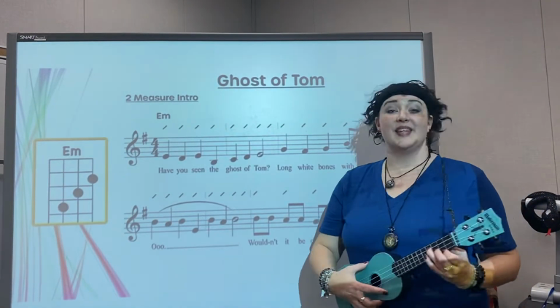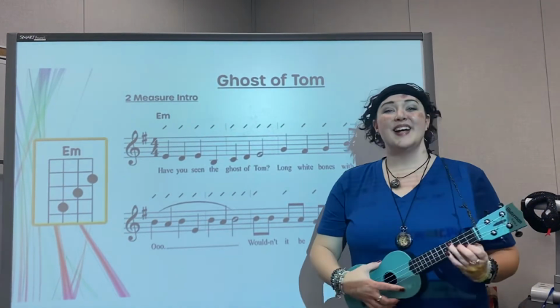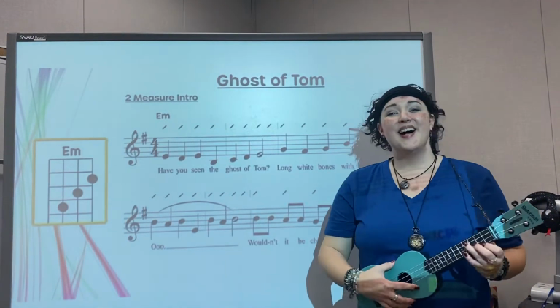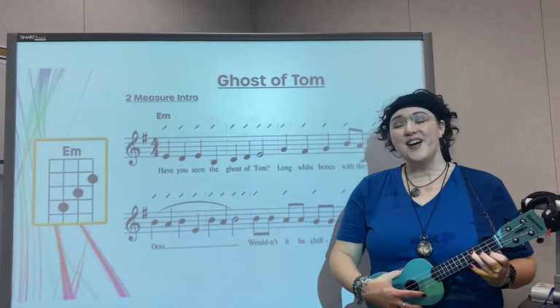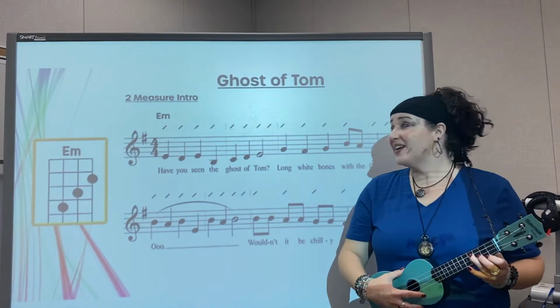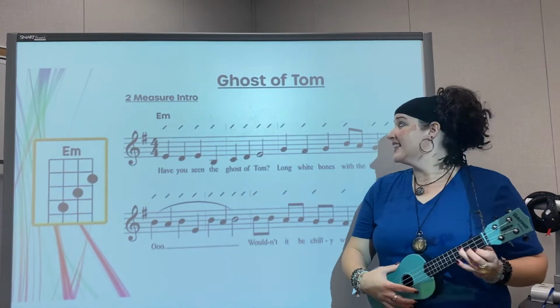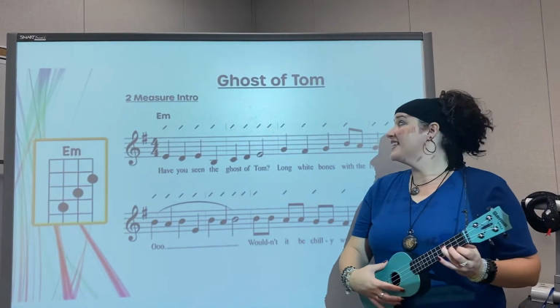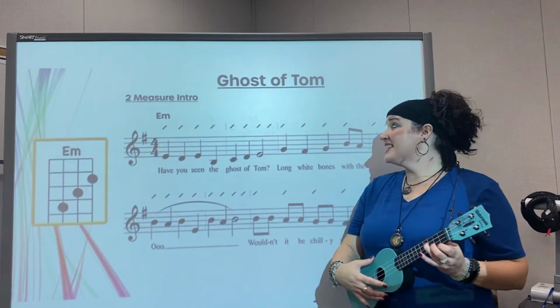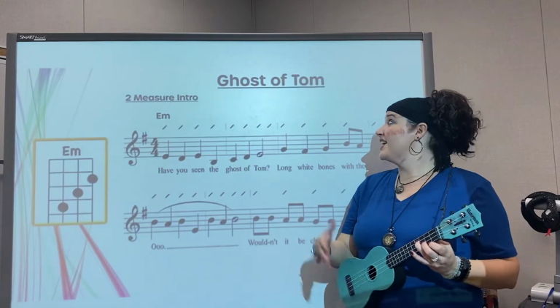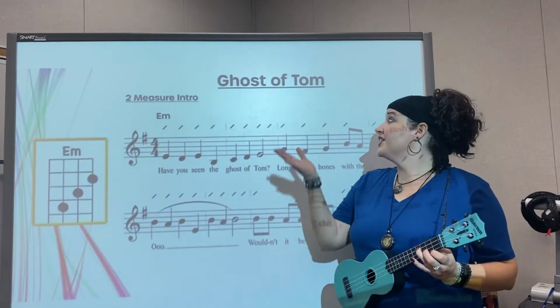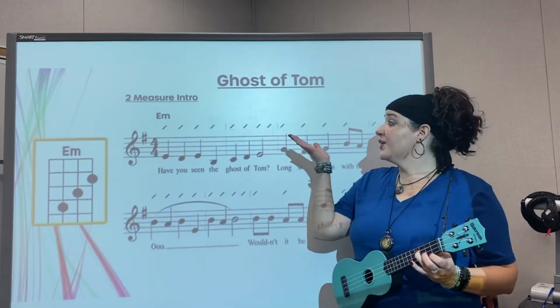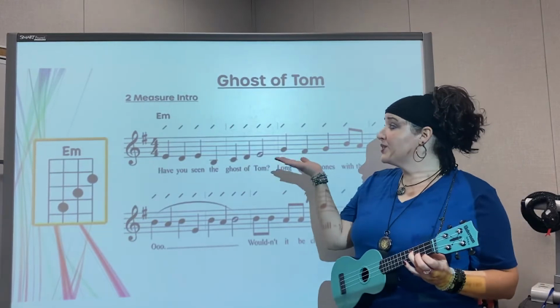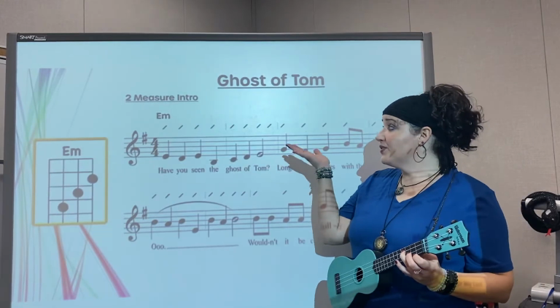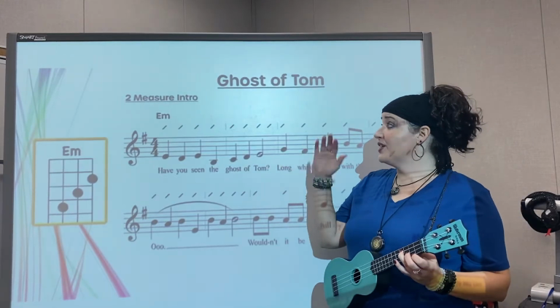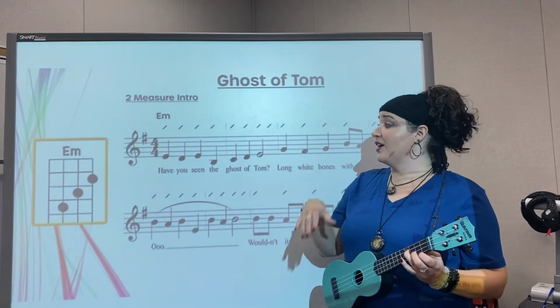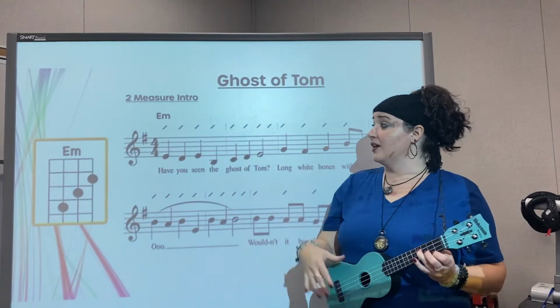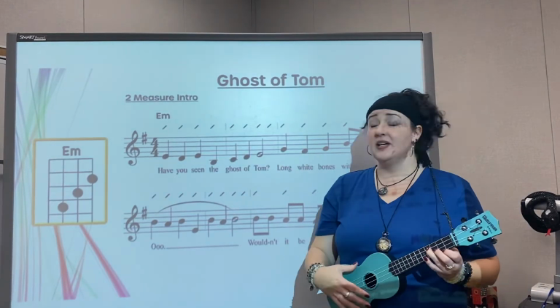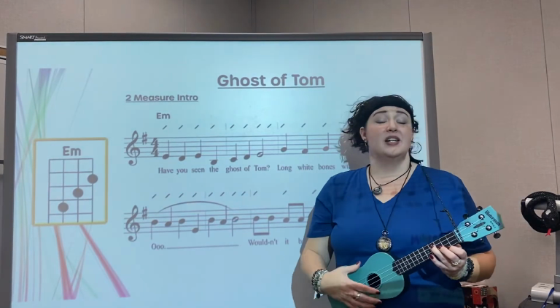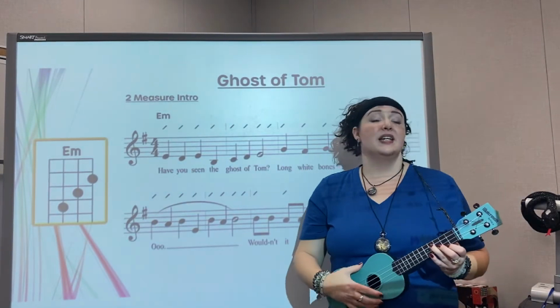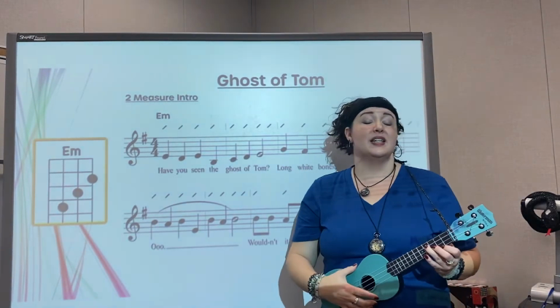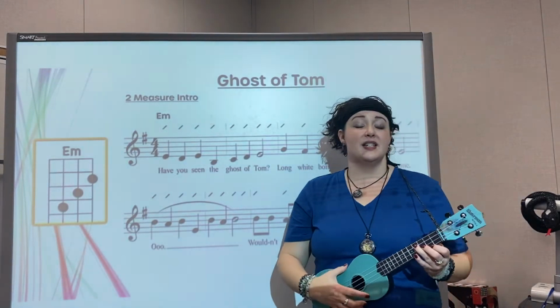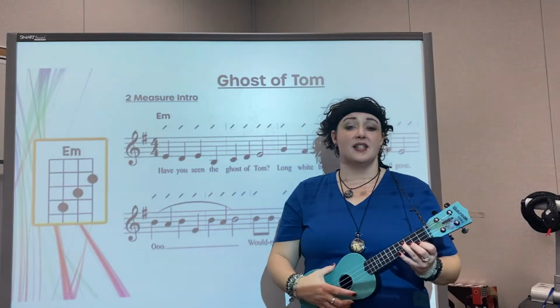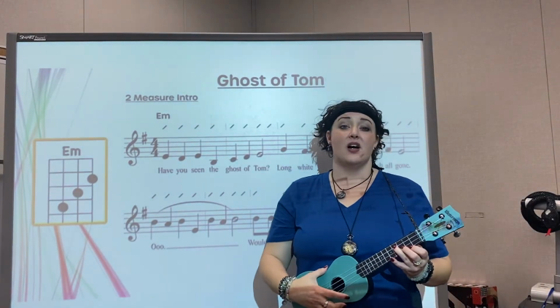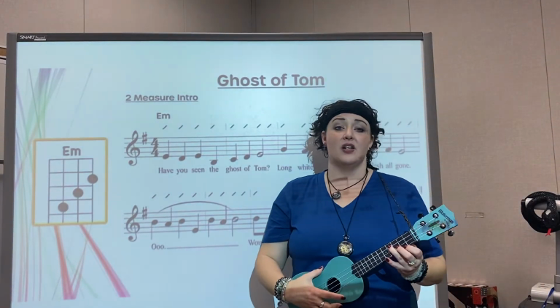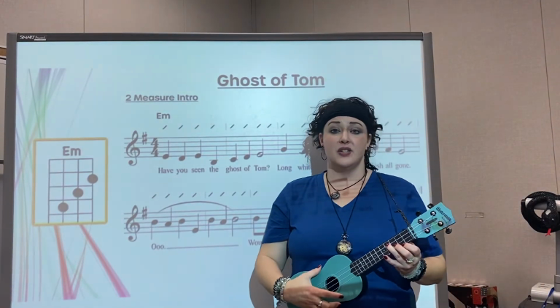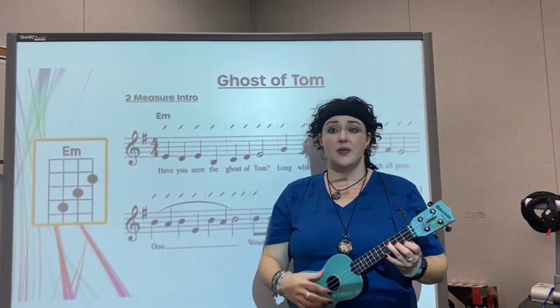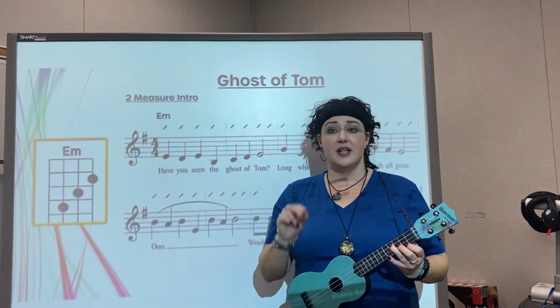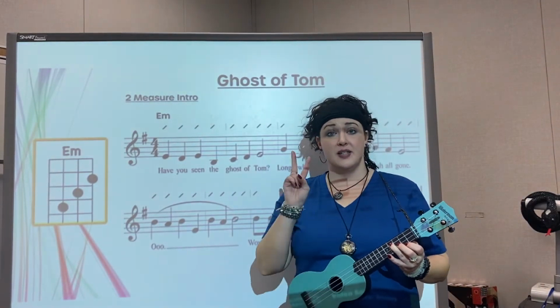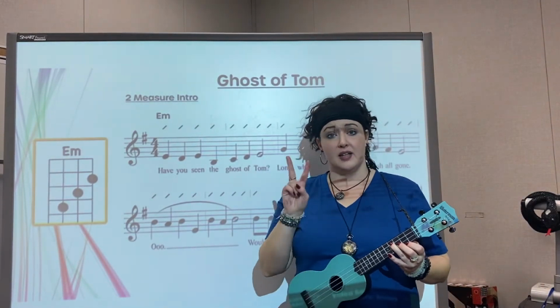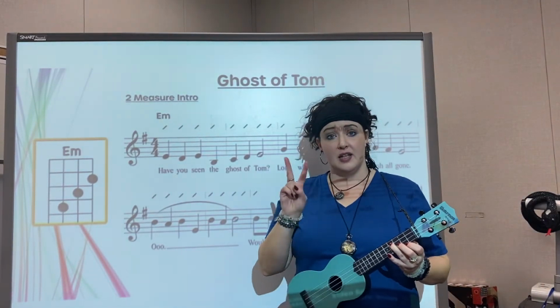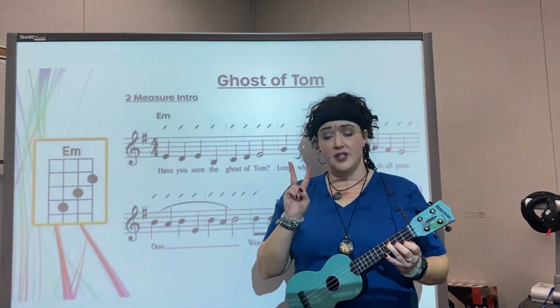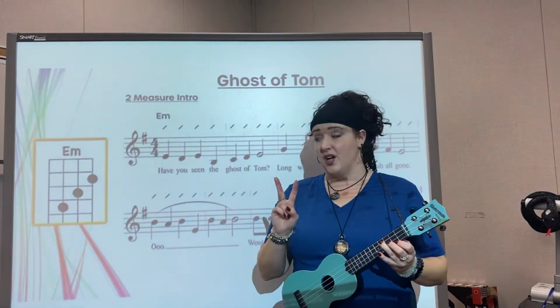All right, this song, Ghost of Tom, is also a second level song.